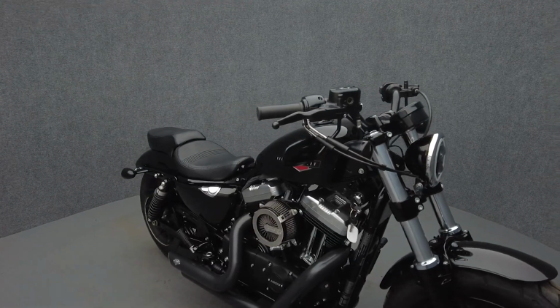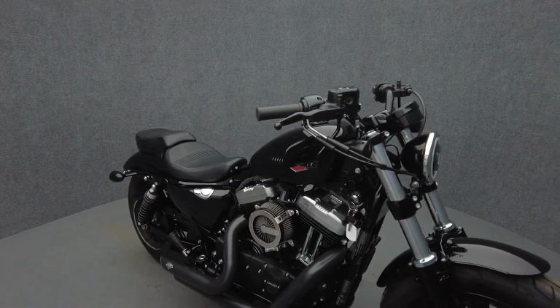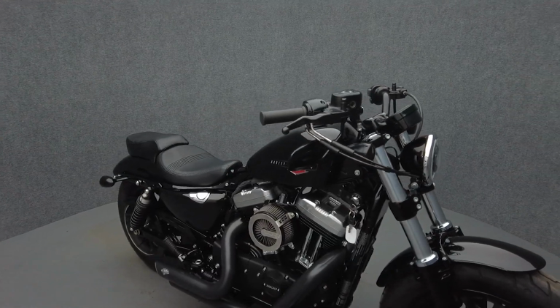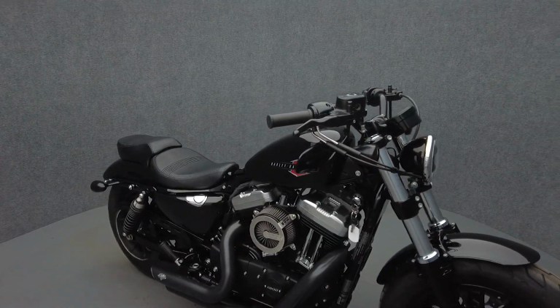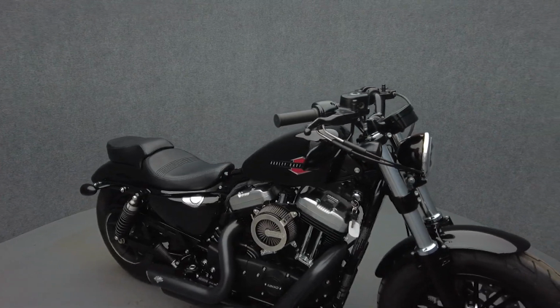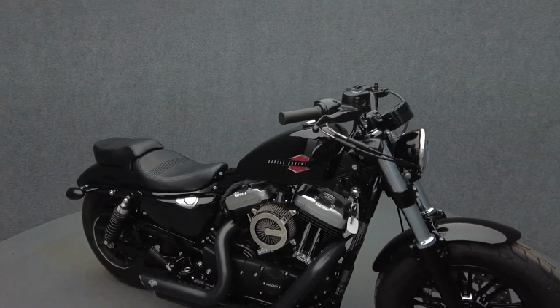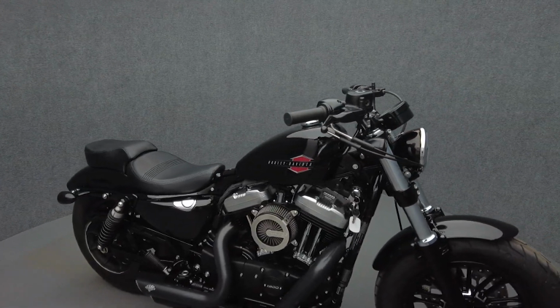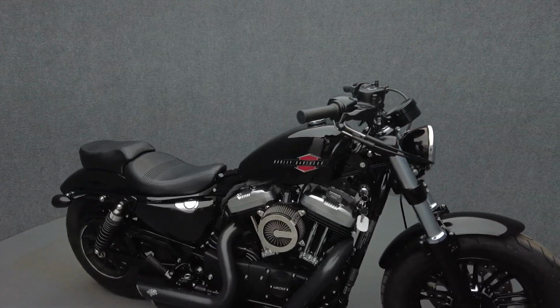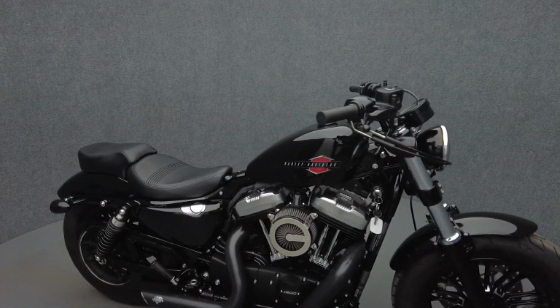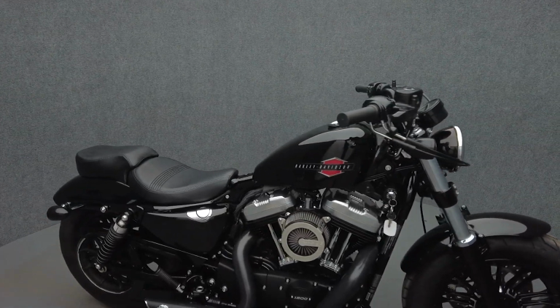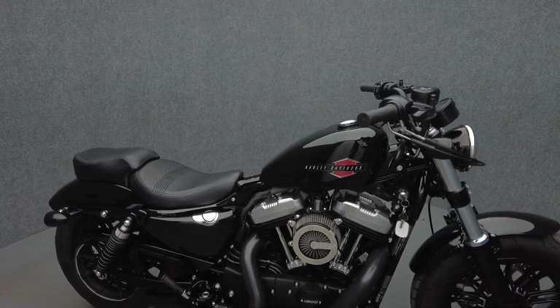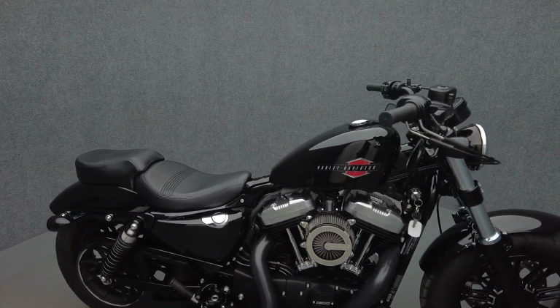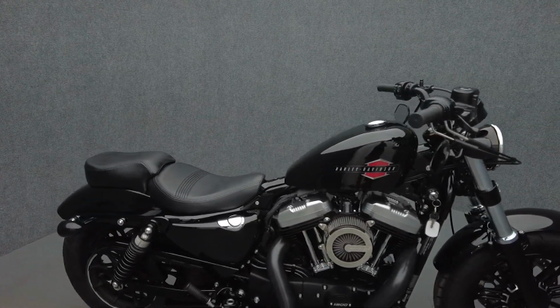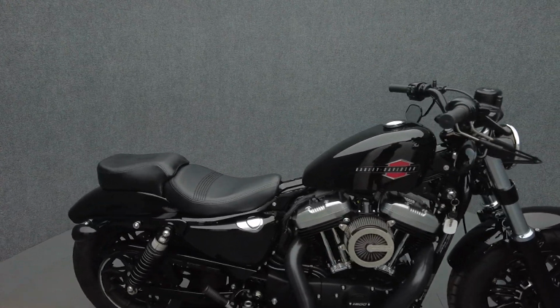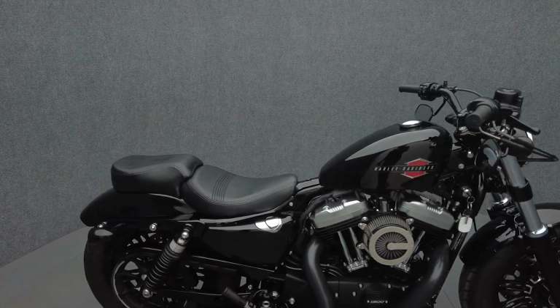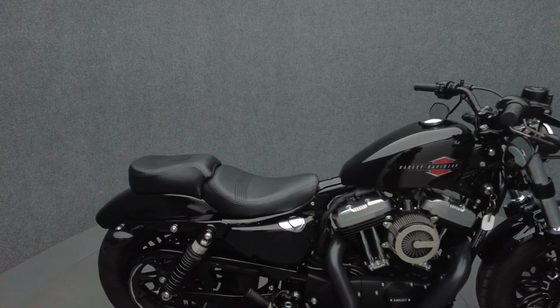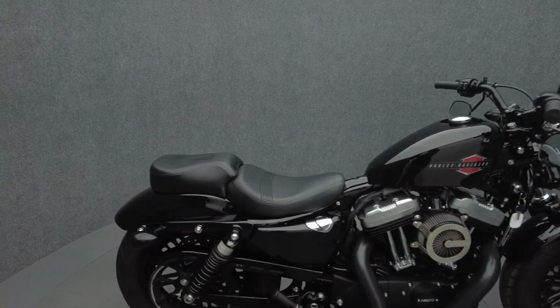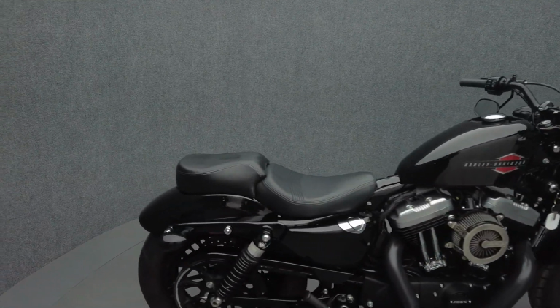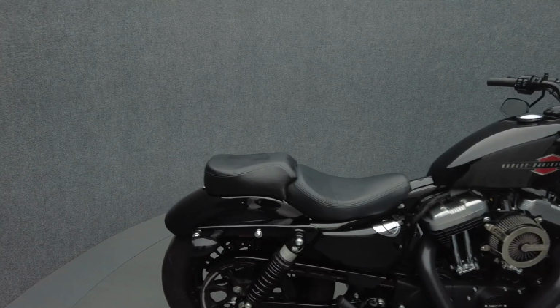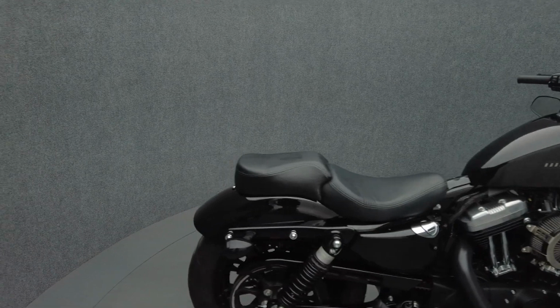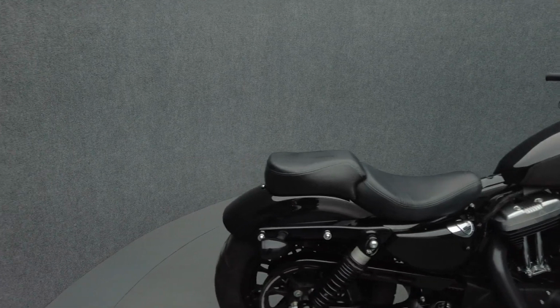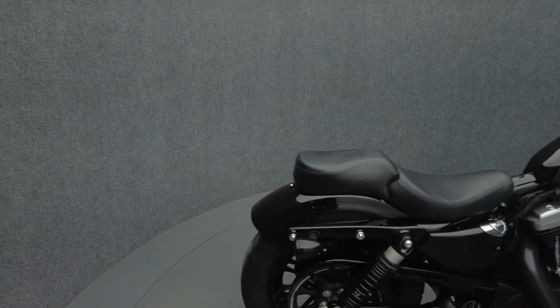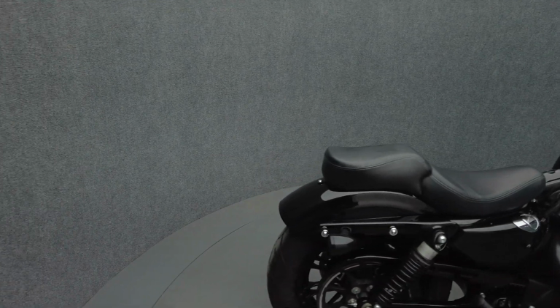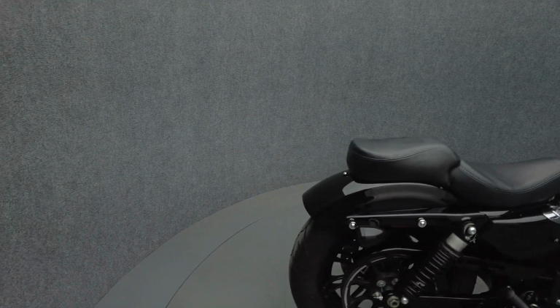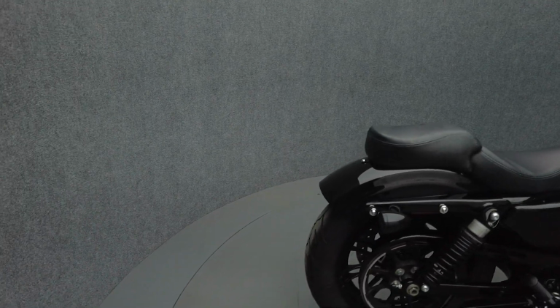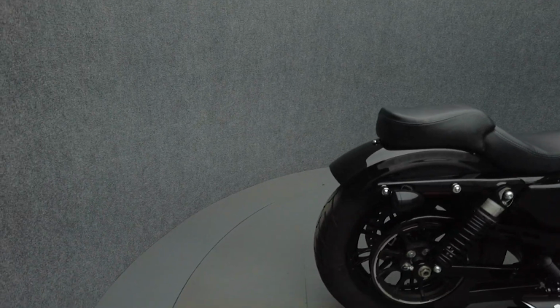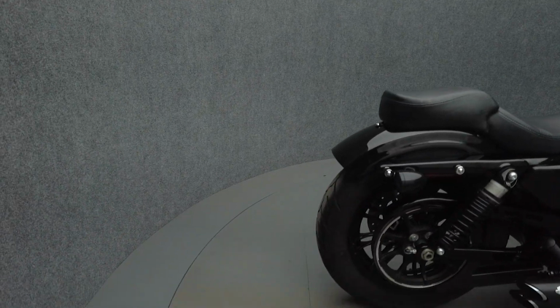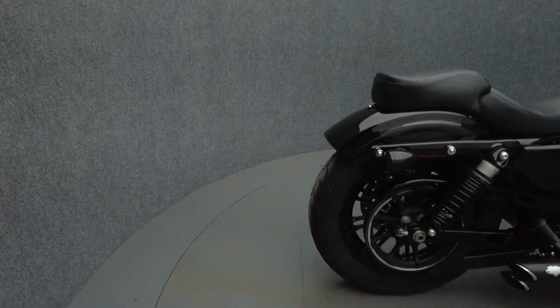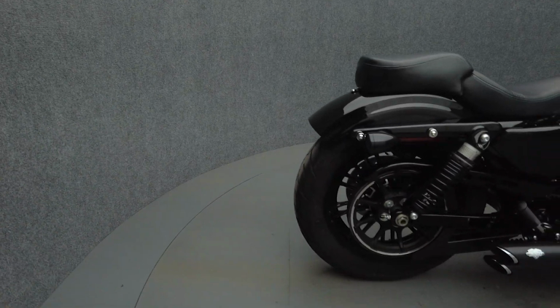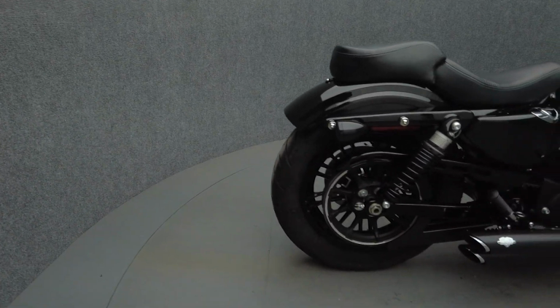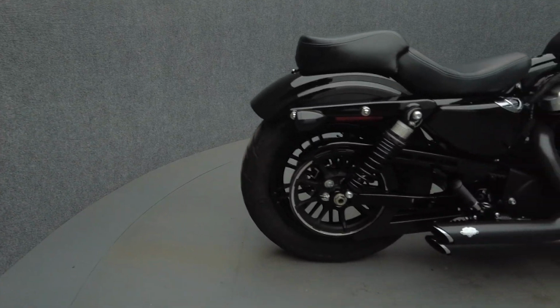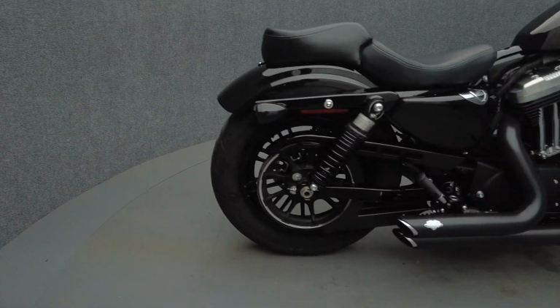It's been upgraded with the Vance & Hines Short Shots exhaust, Vance & Hines Stage 1 intake, 4-point docking hardware, and LED front and rear turn signals.